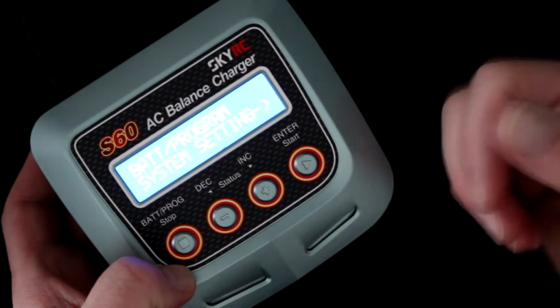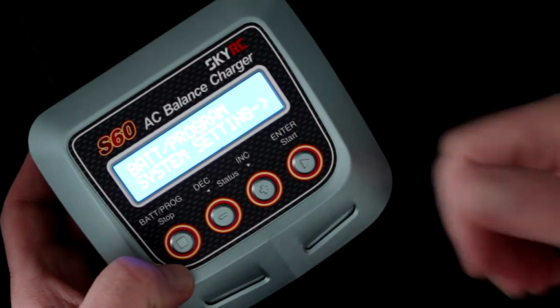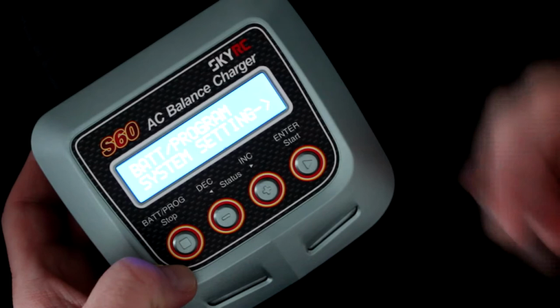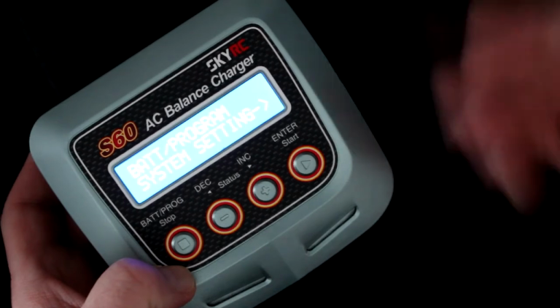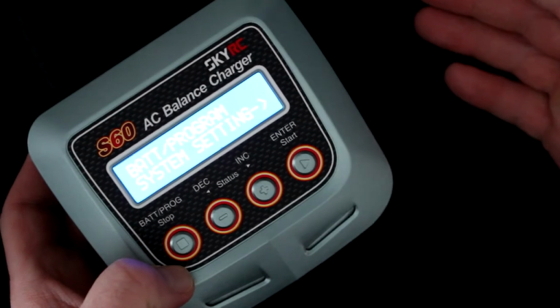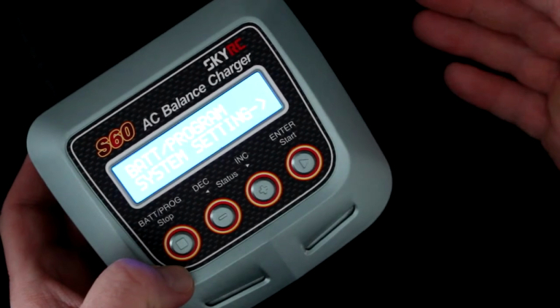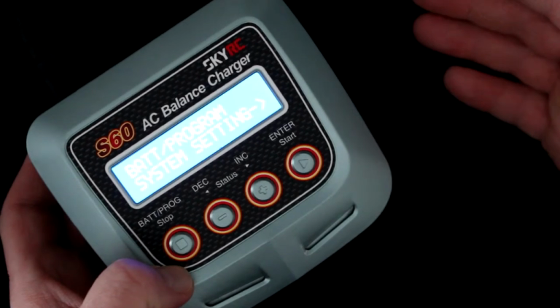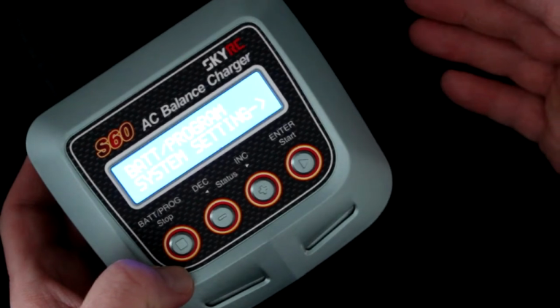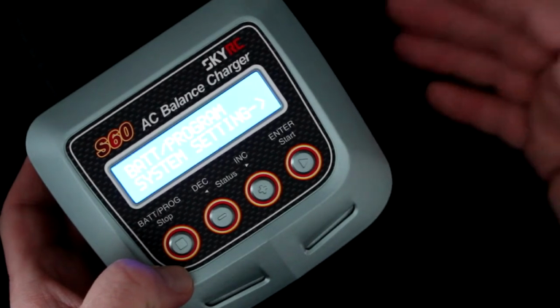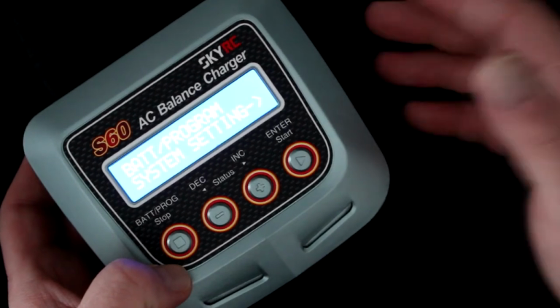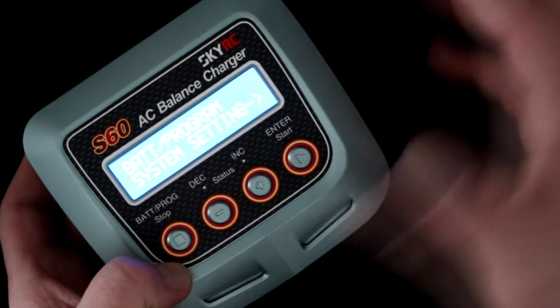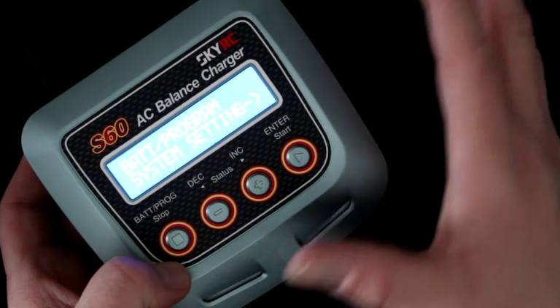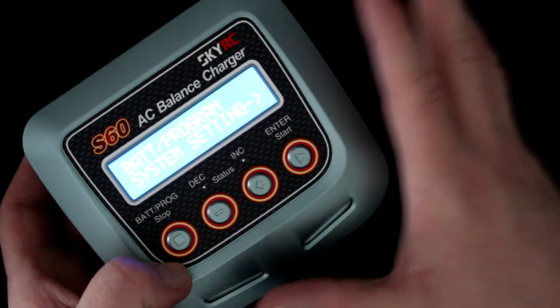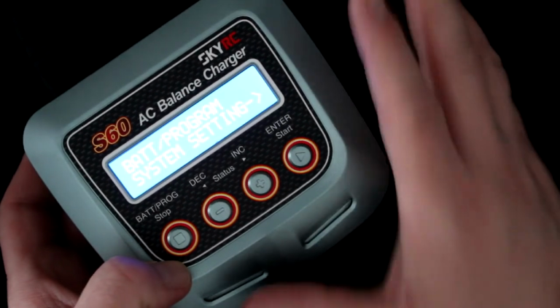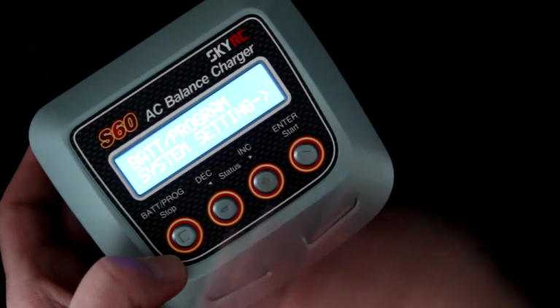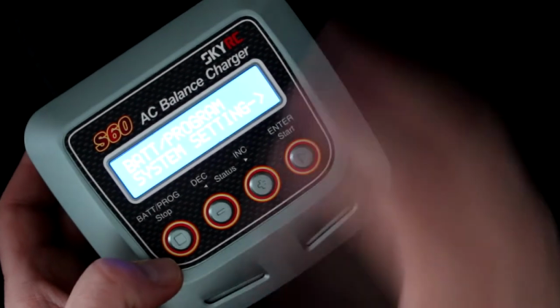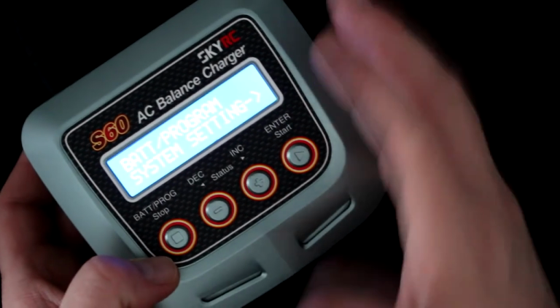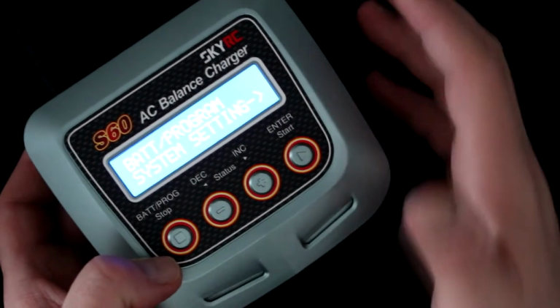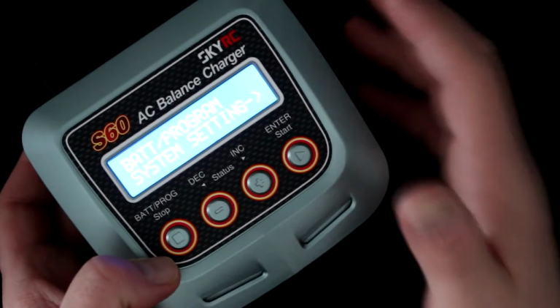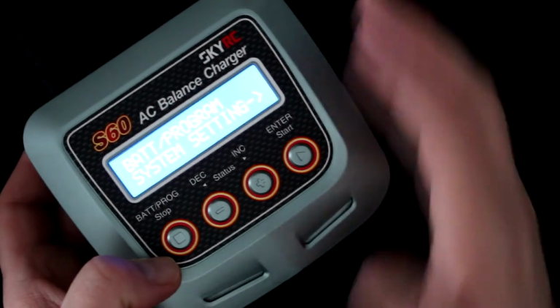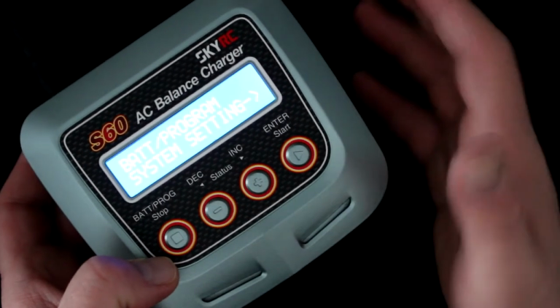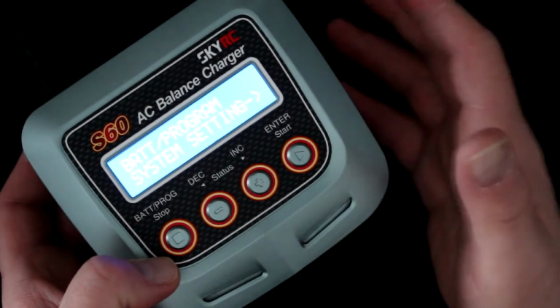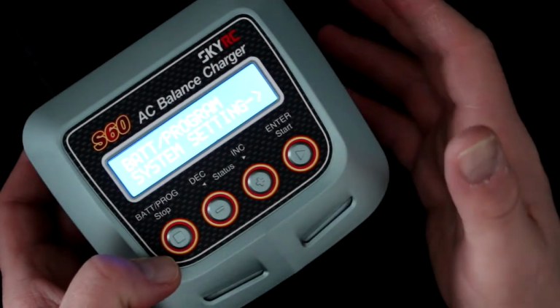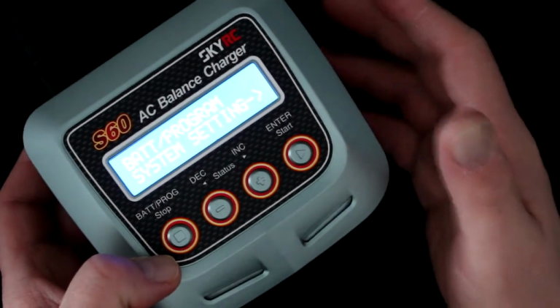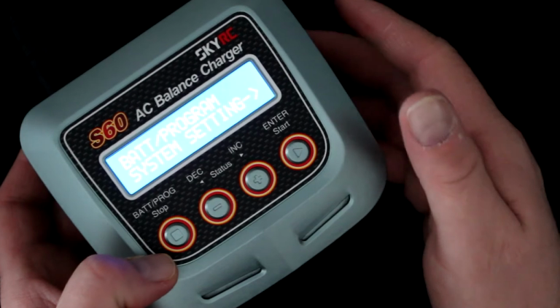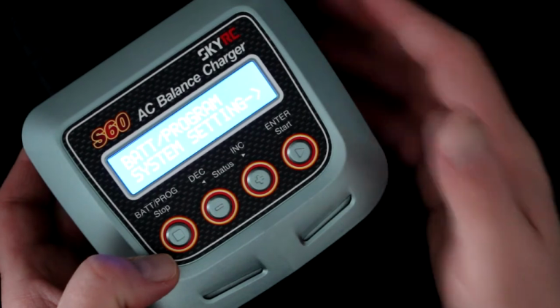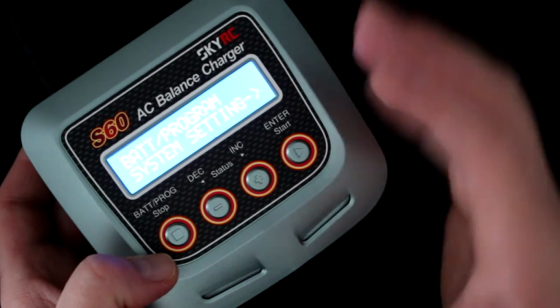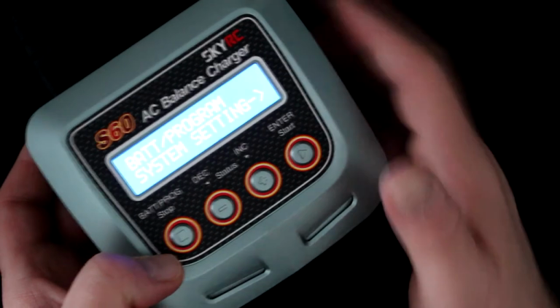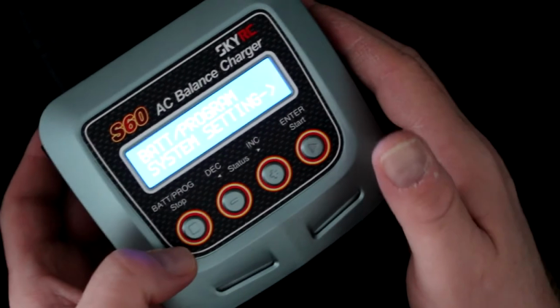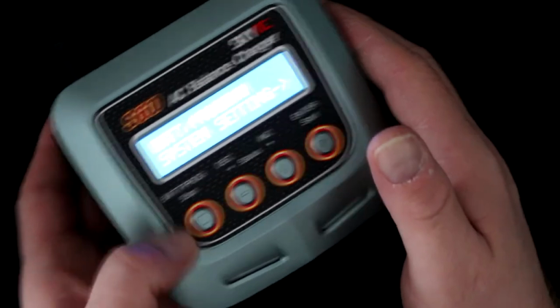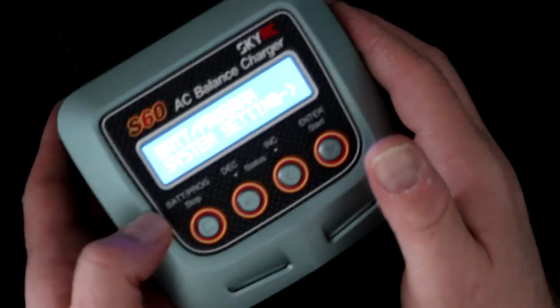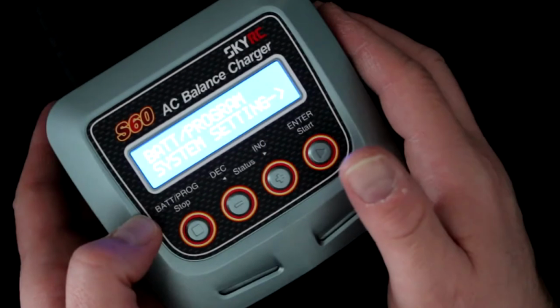Pressing again brings up the system settings, where you can adjust certain parameters. However, out of the box the defaults should be more than fine for most users.